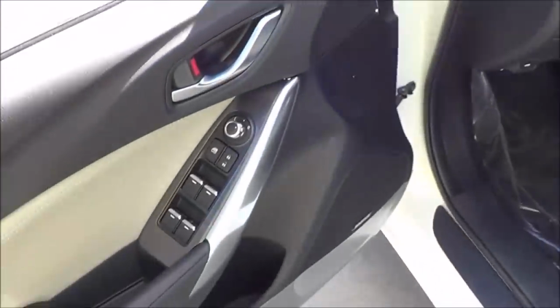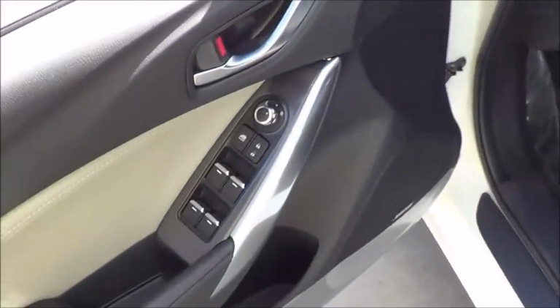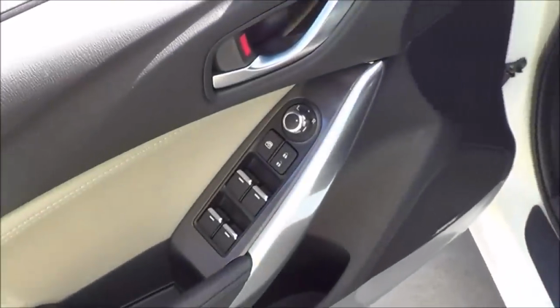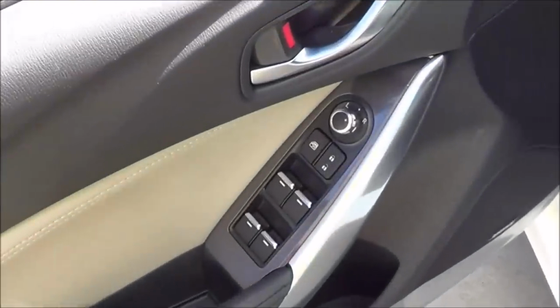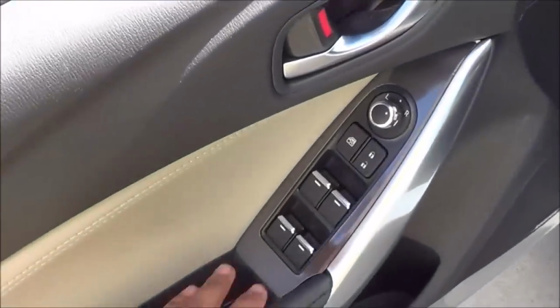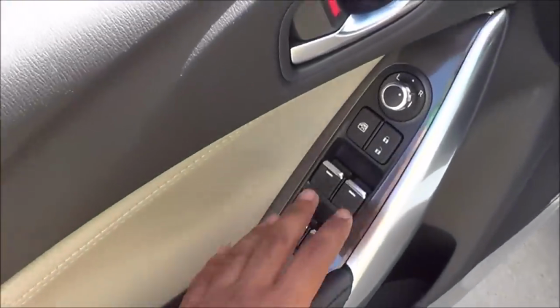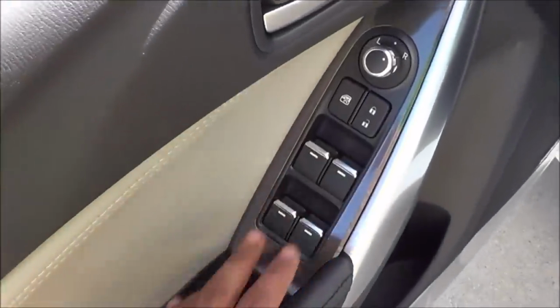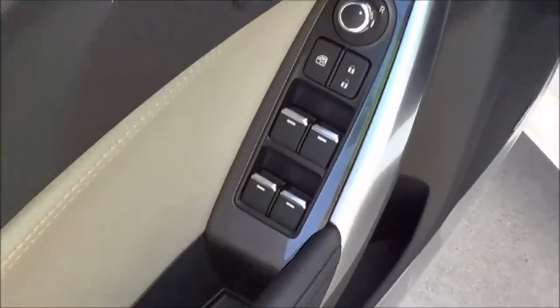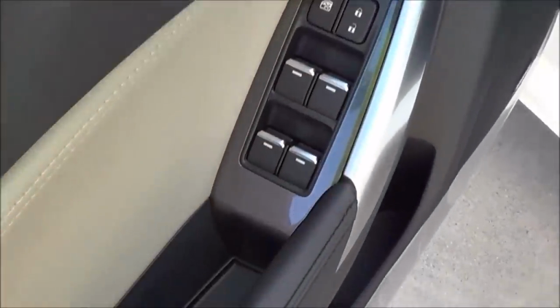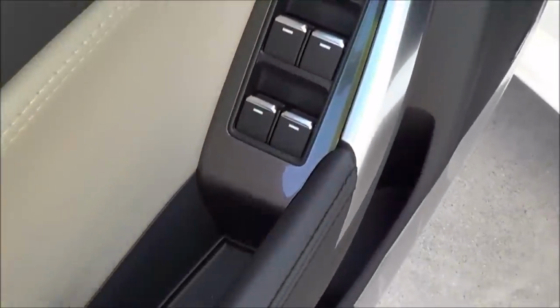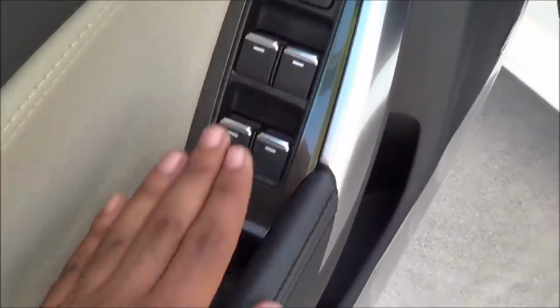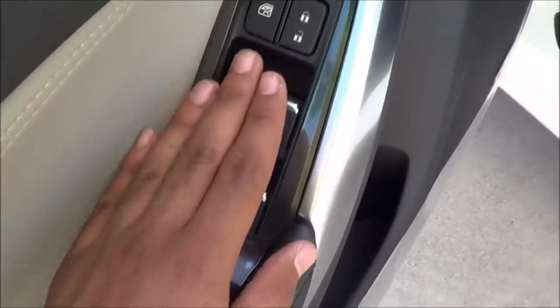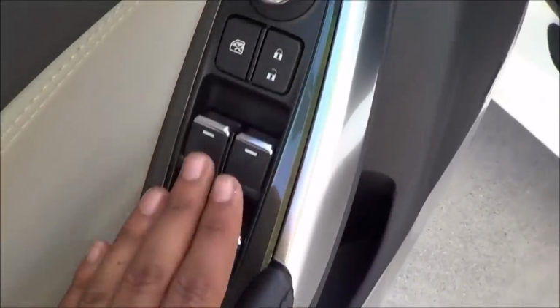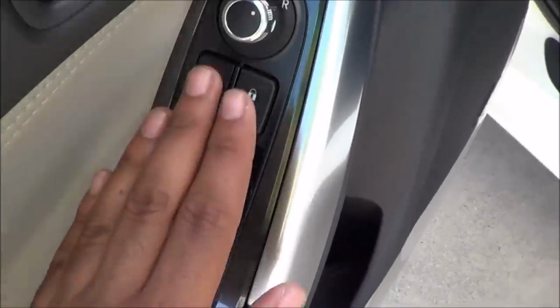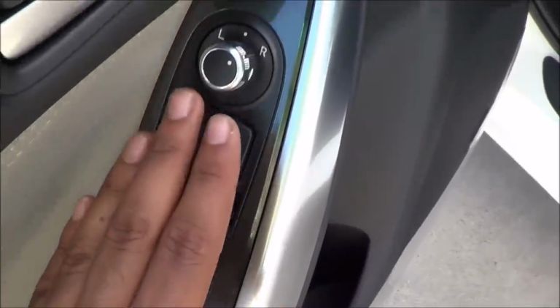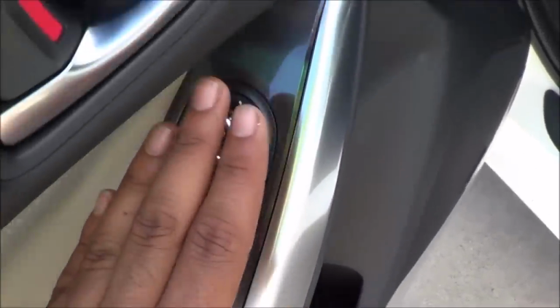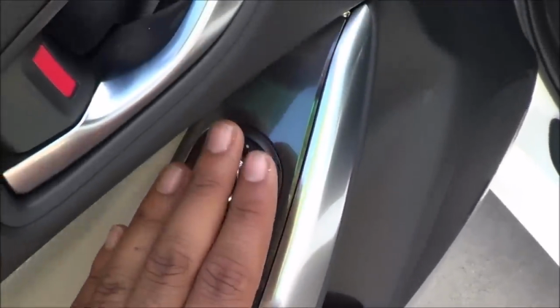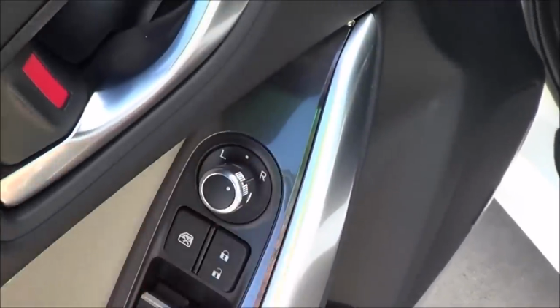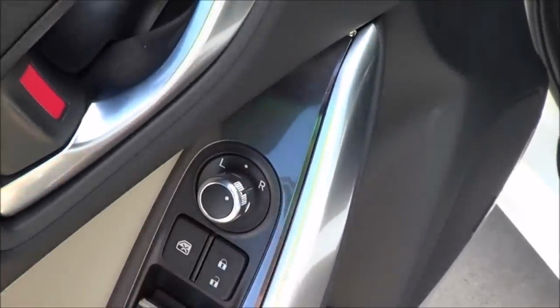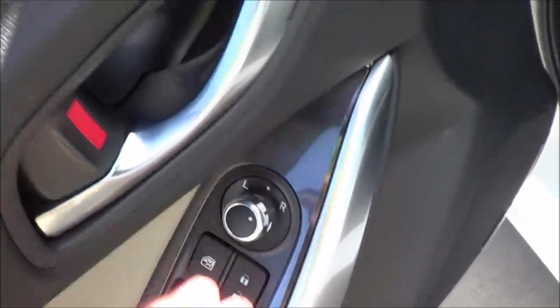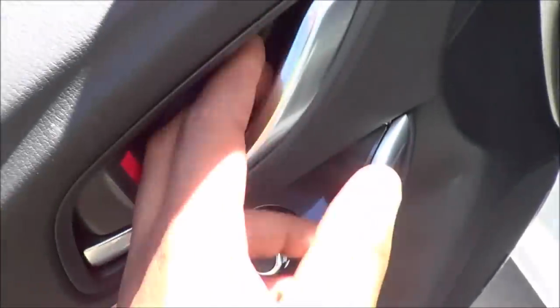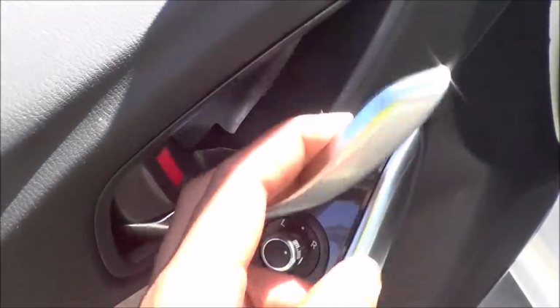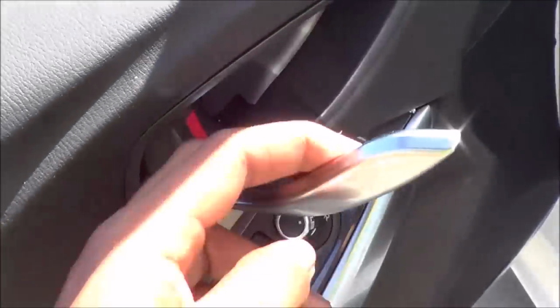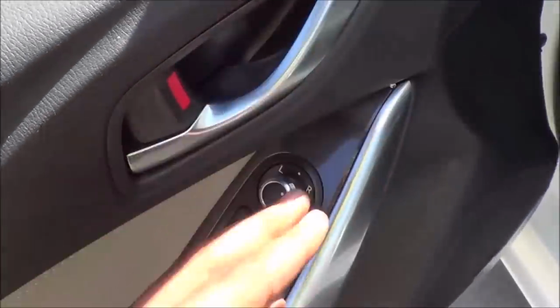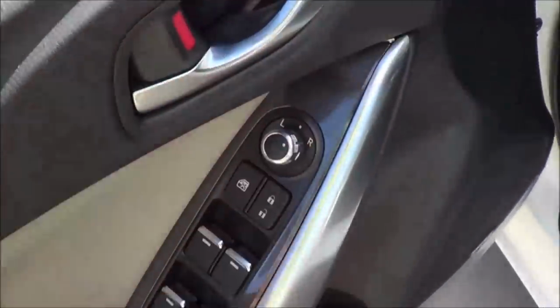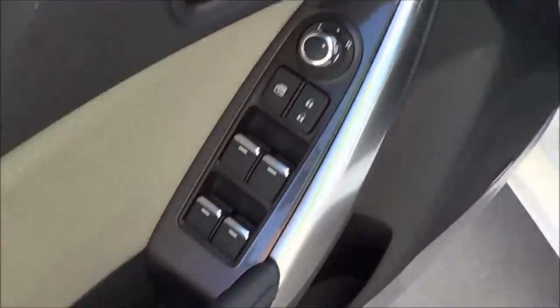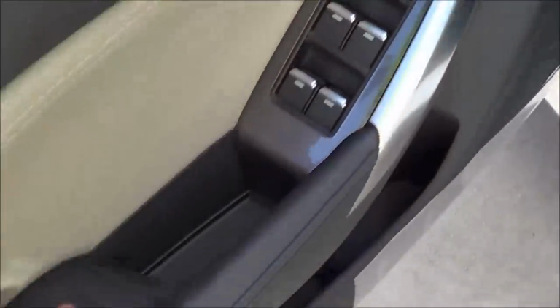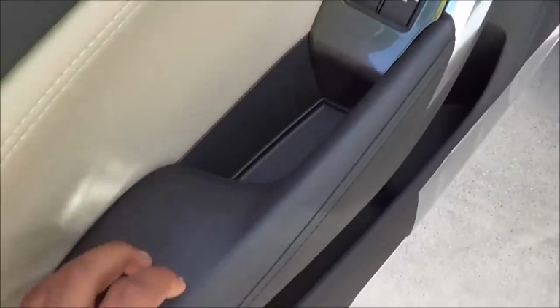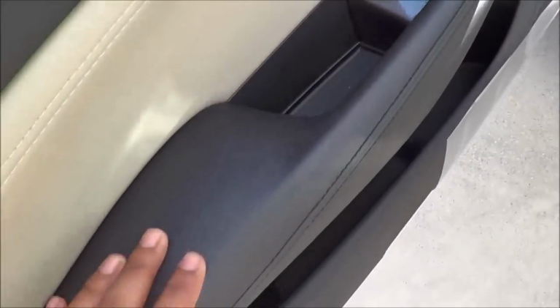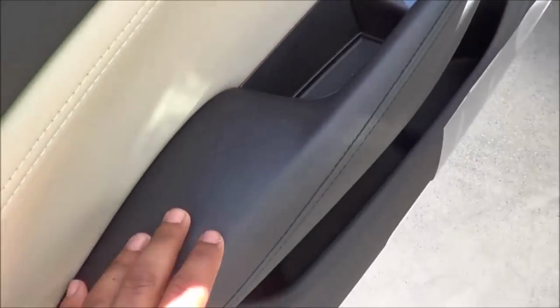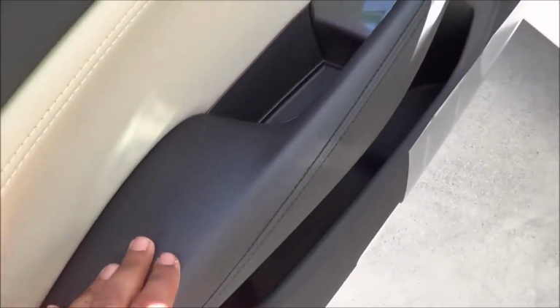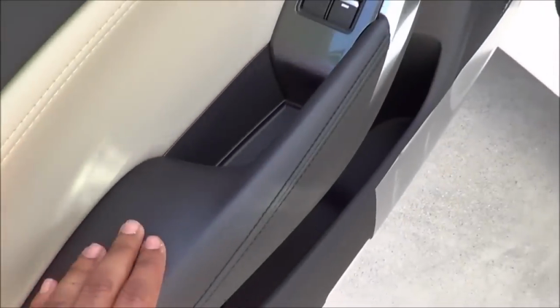Of course, all of your basic power amenities — power windows, door locks, and power mirrors — are included. There's also a nice soft touch armrest.